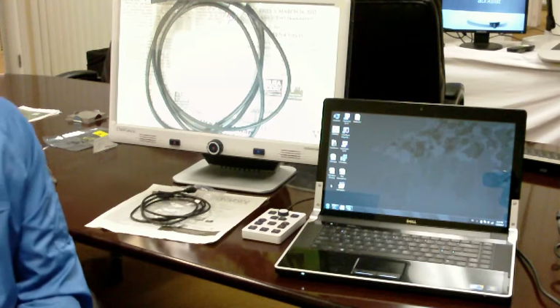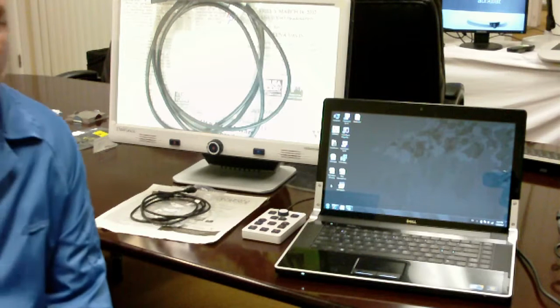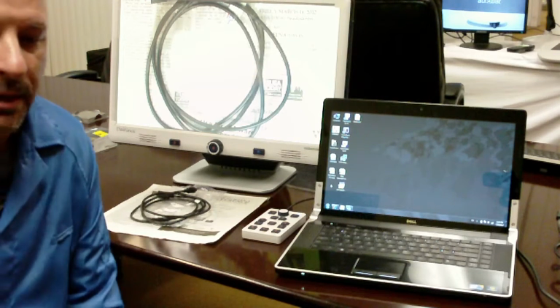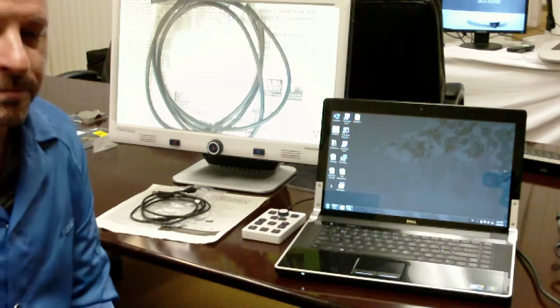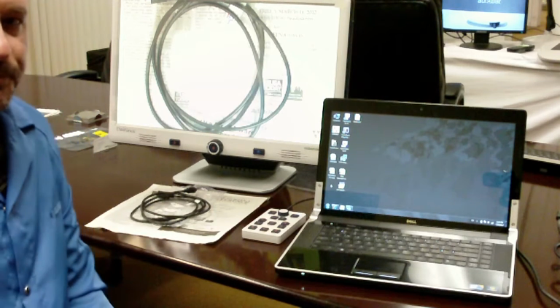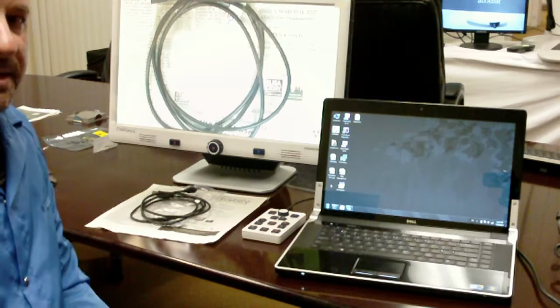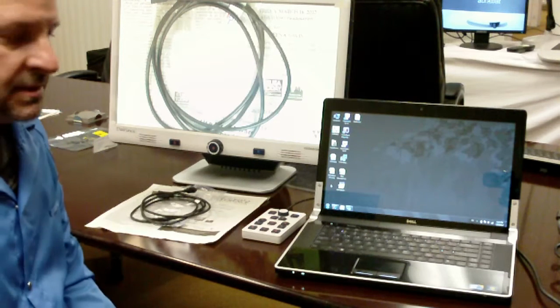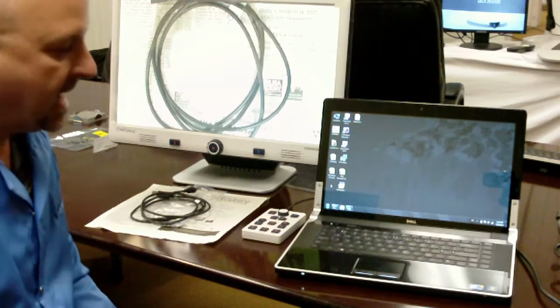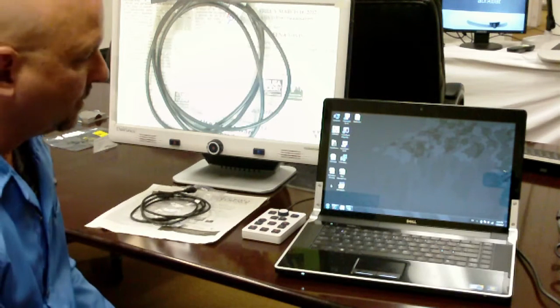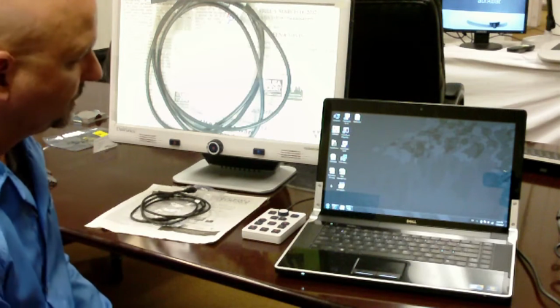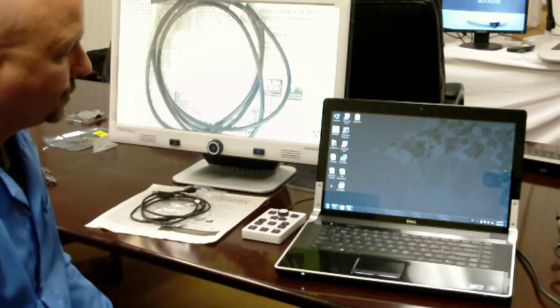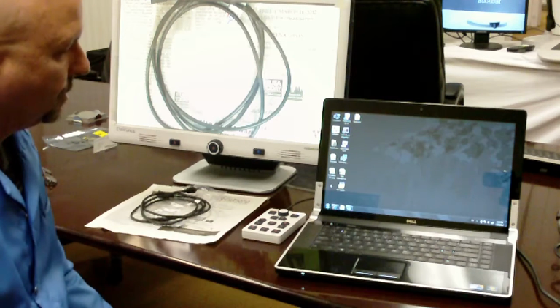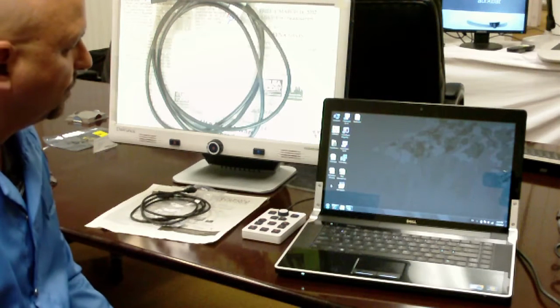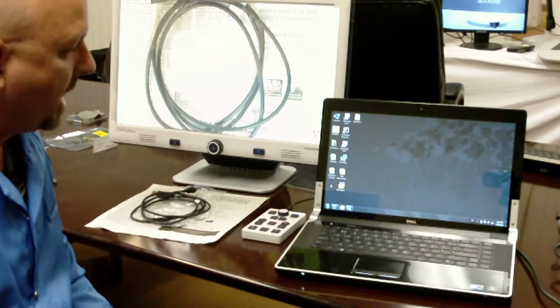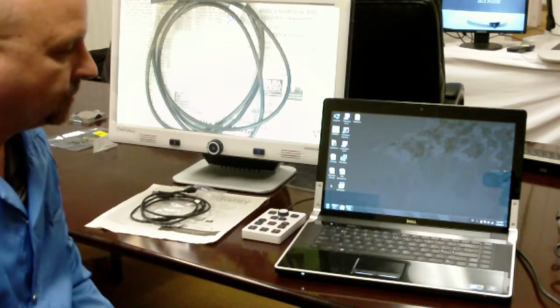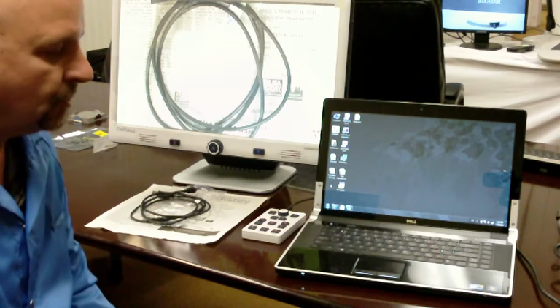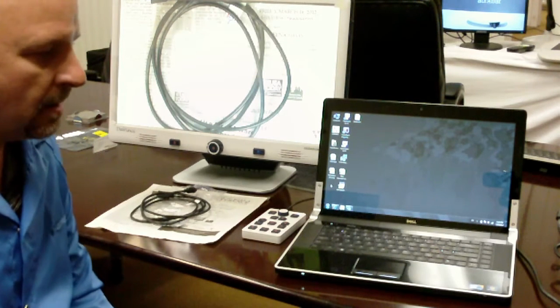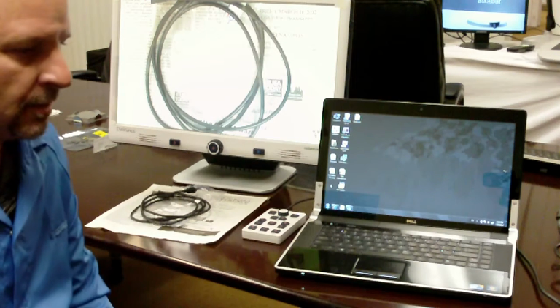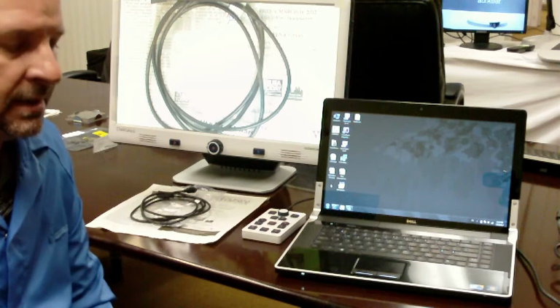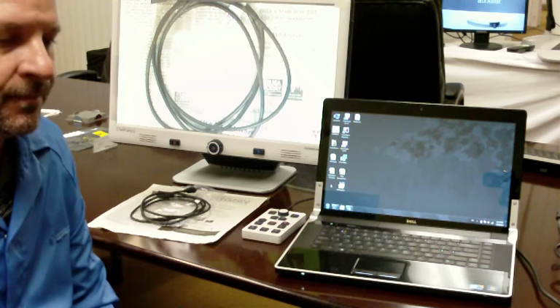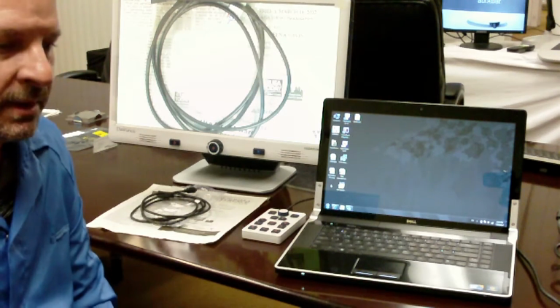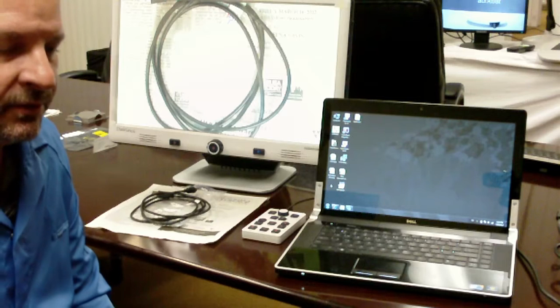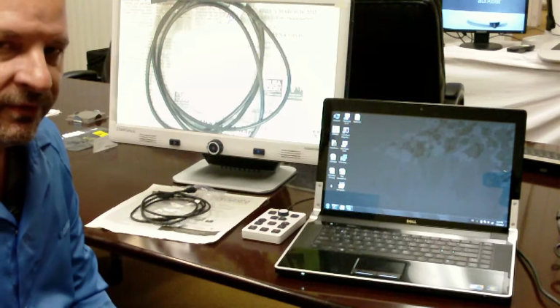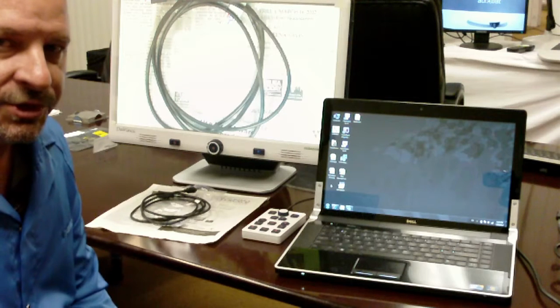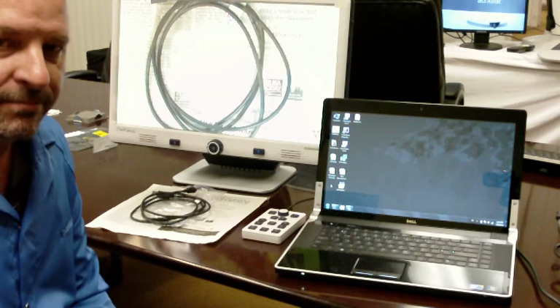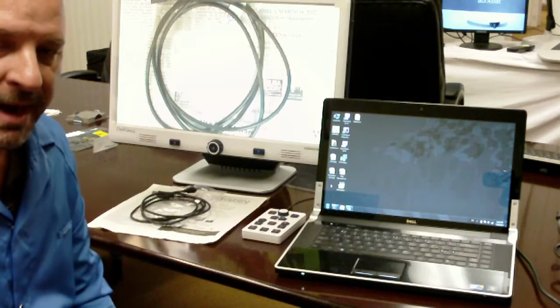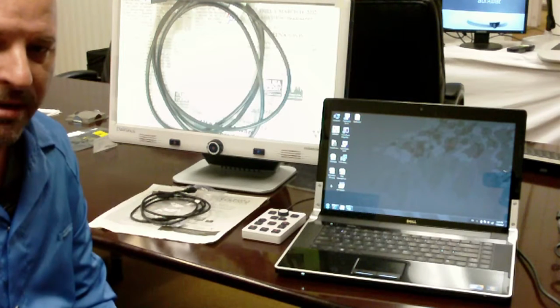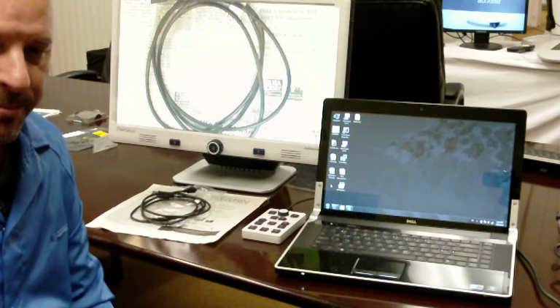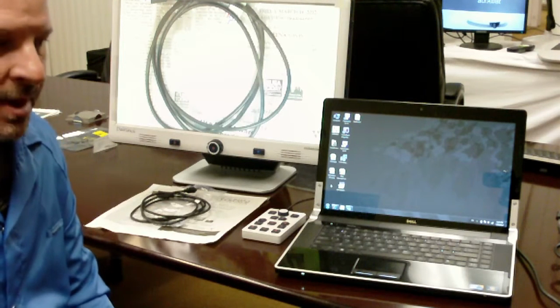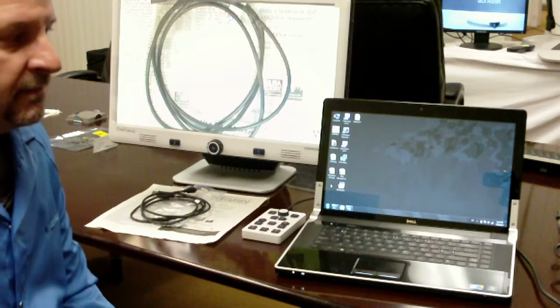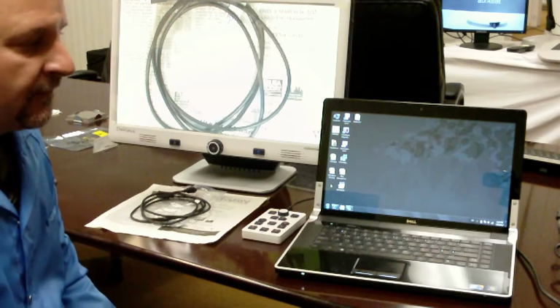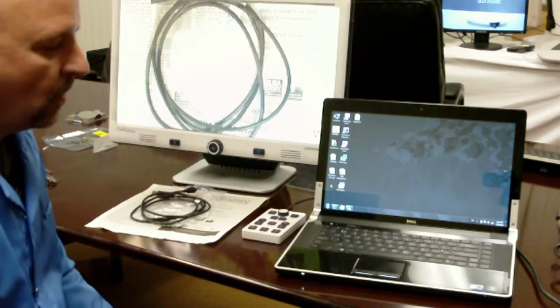Hello. Today I'm going to show you how to upgrade the DaVinci main operating firmware.